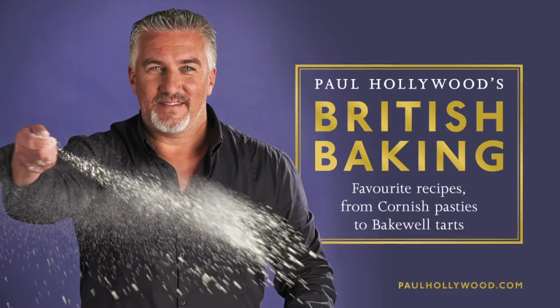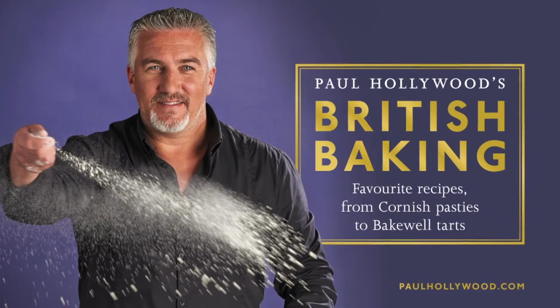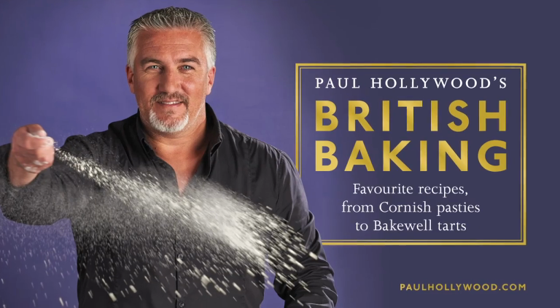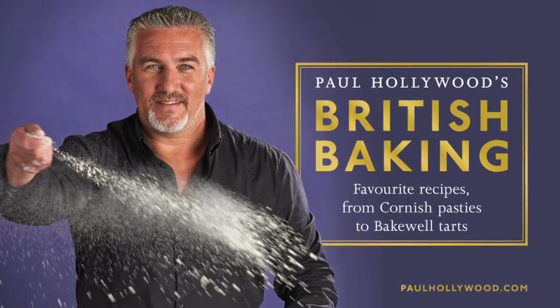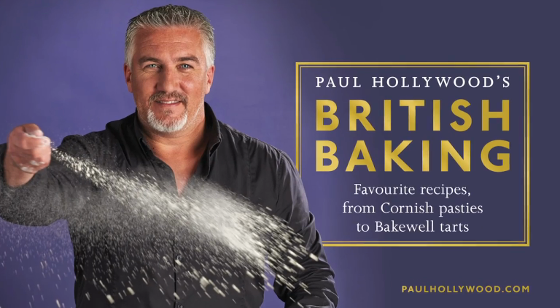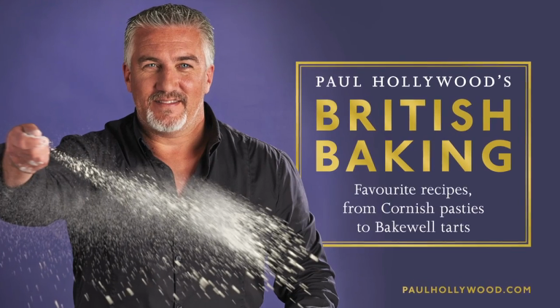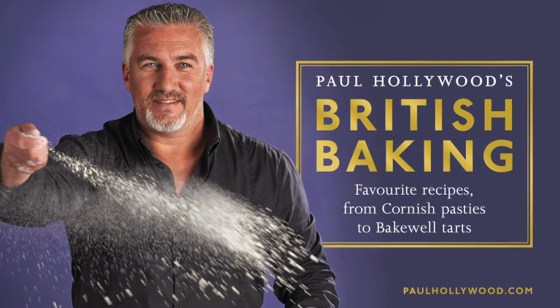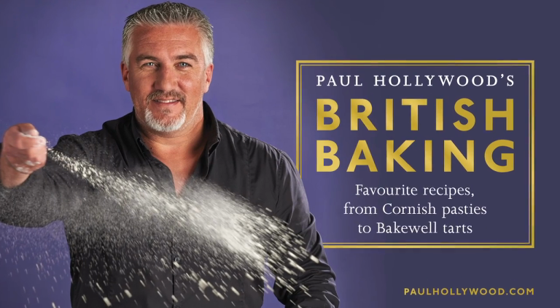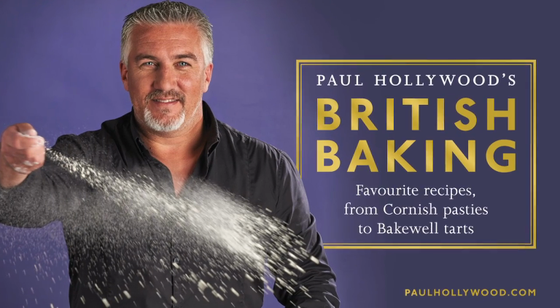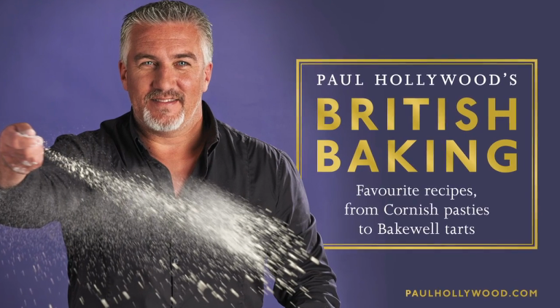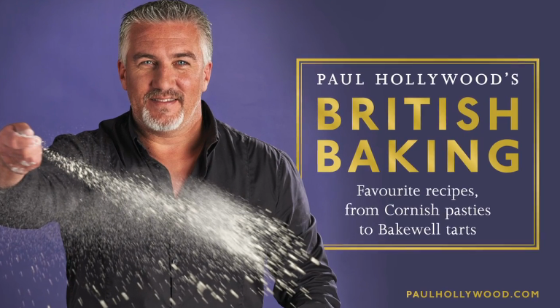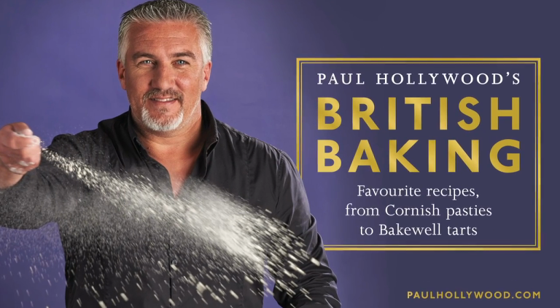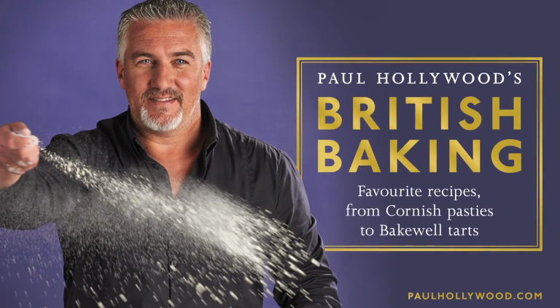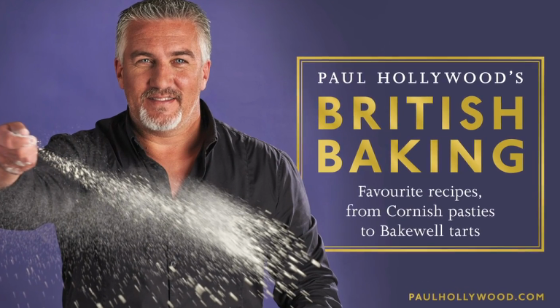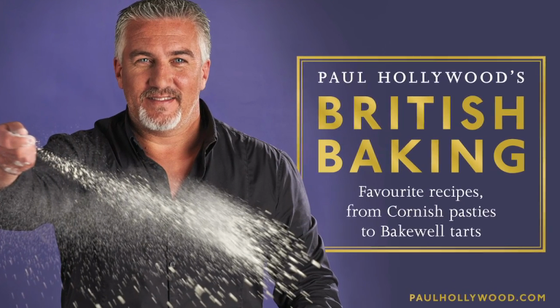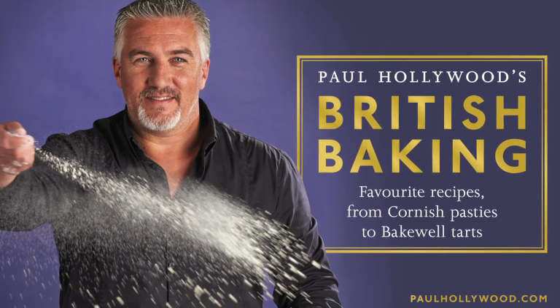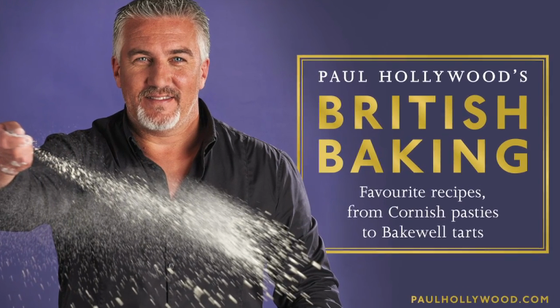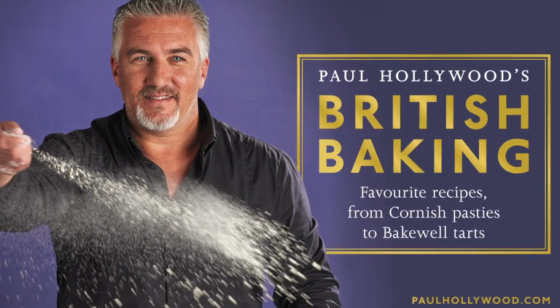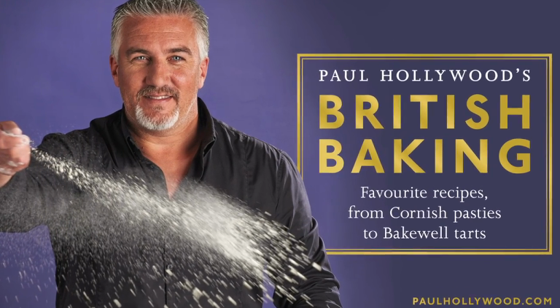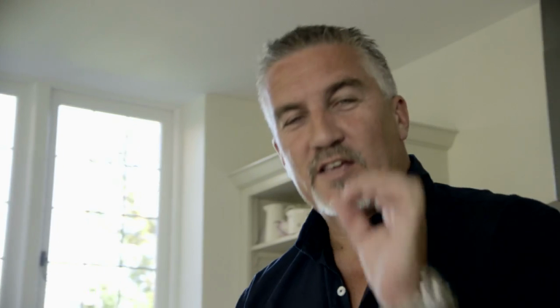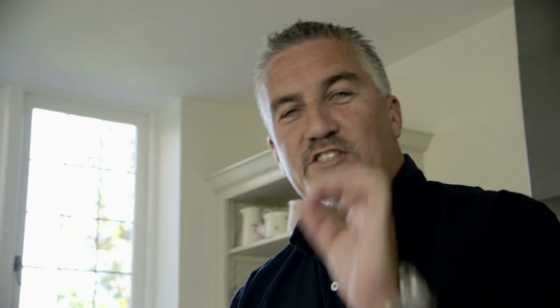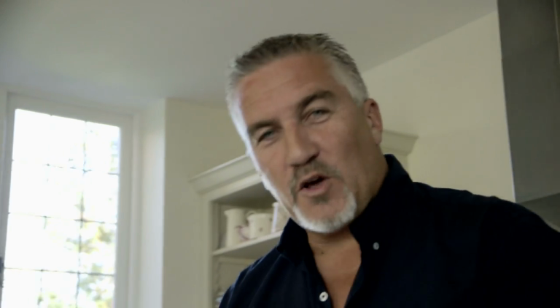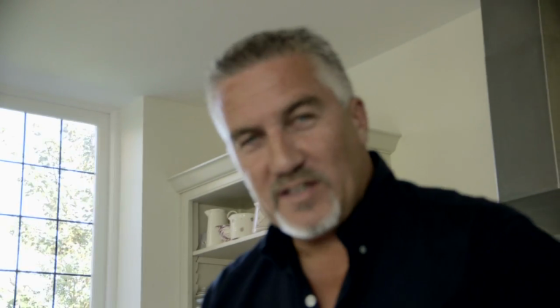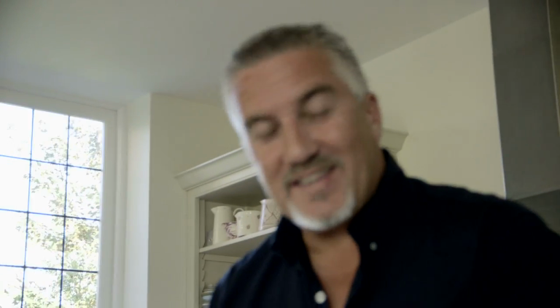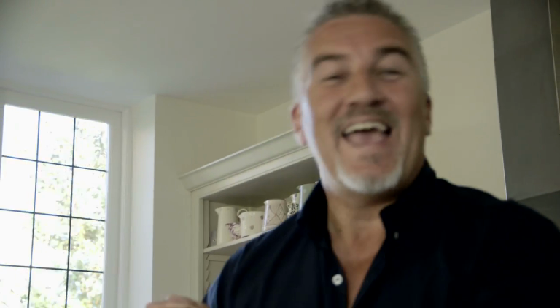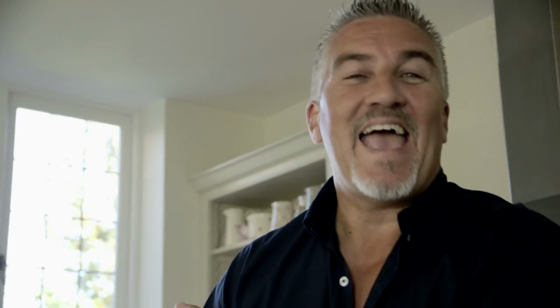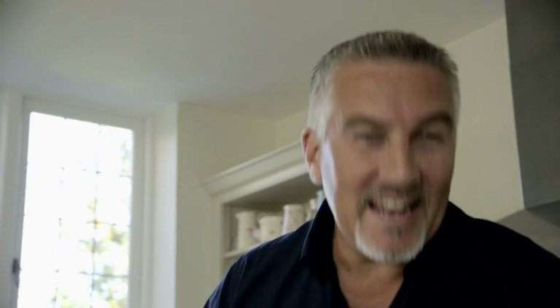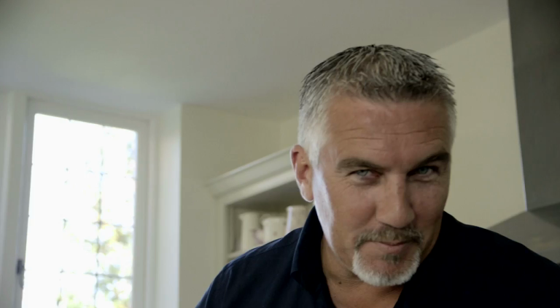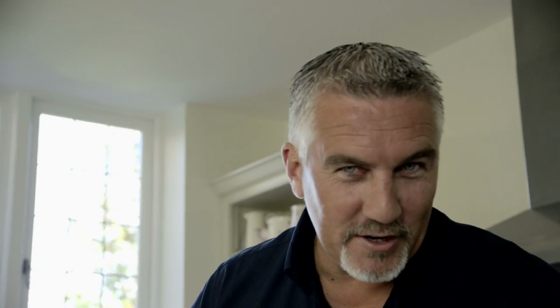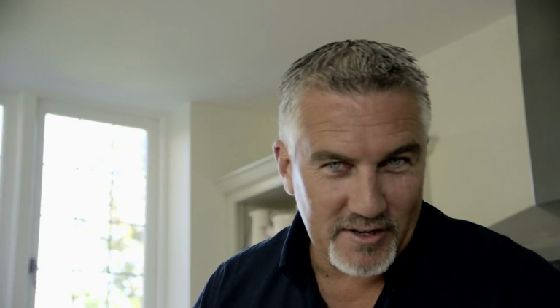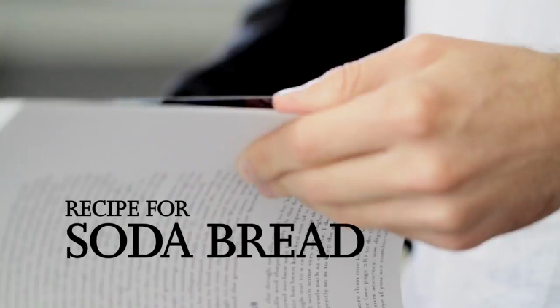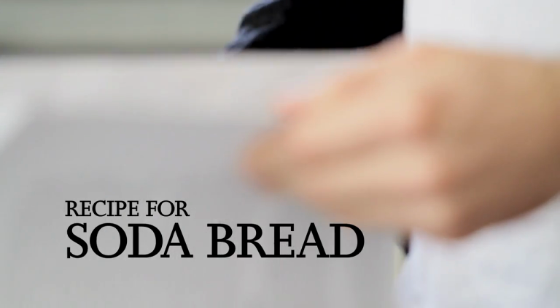I'm going to show you how to make a soda bread. This is so versatile, so quick, so easy, anybody could do it.